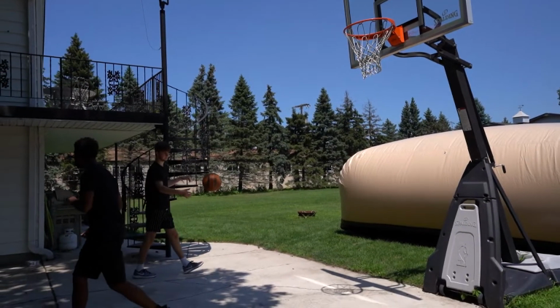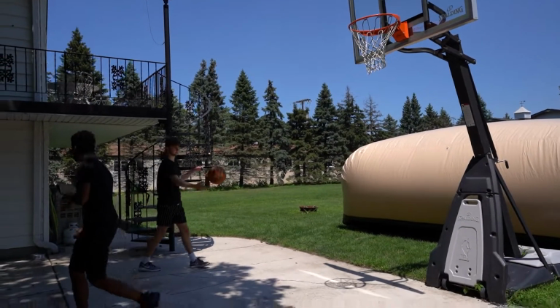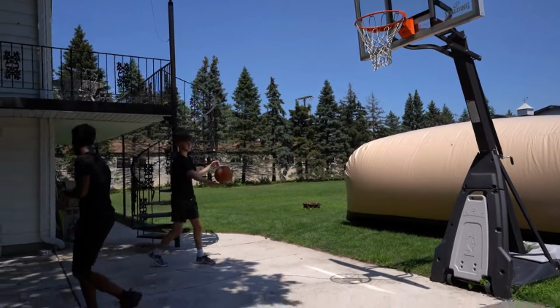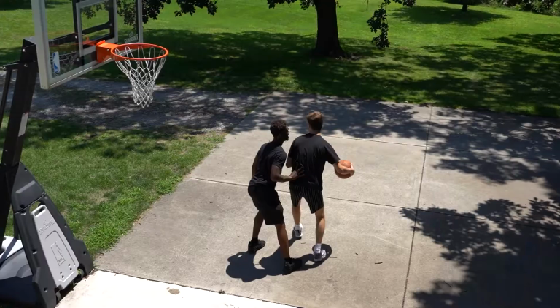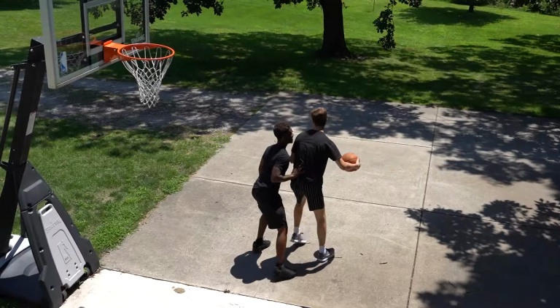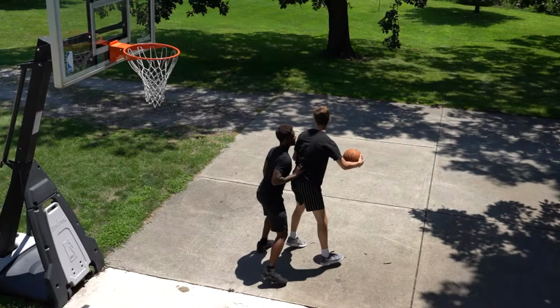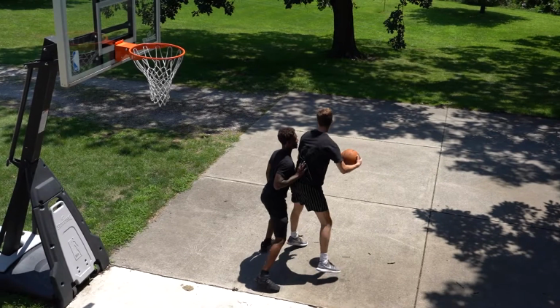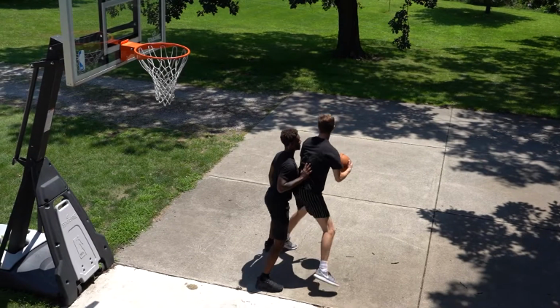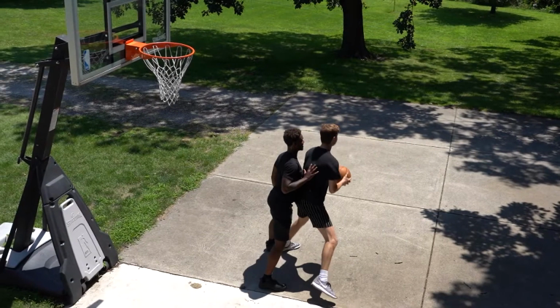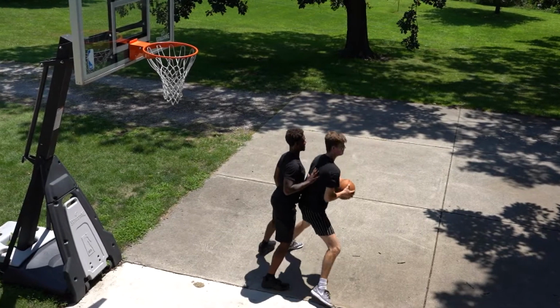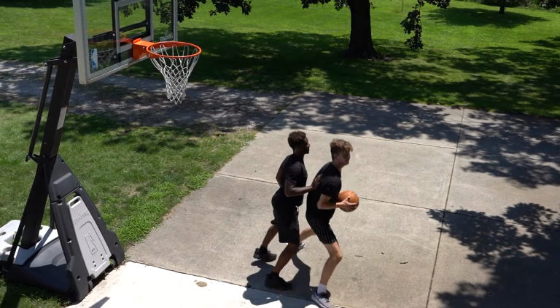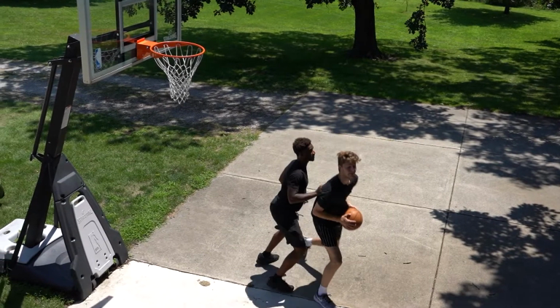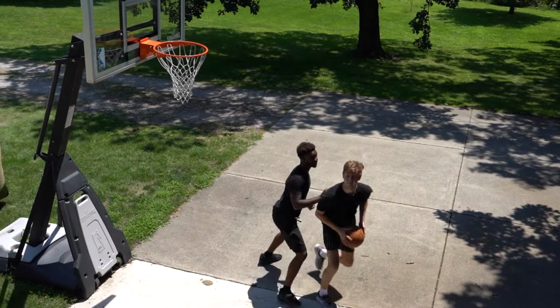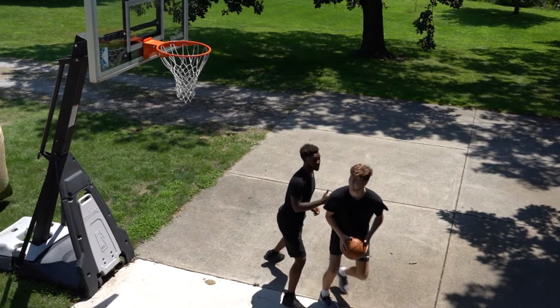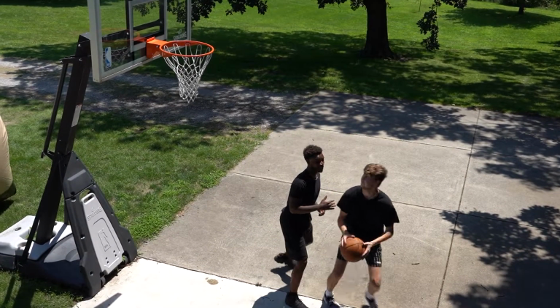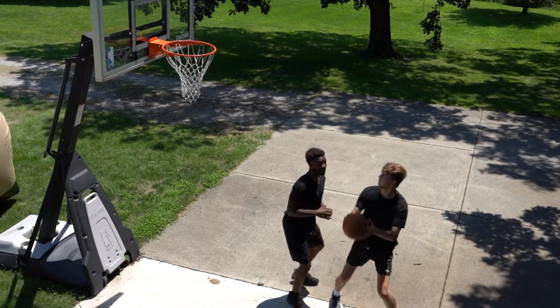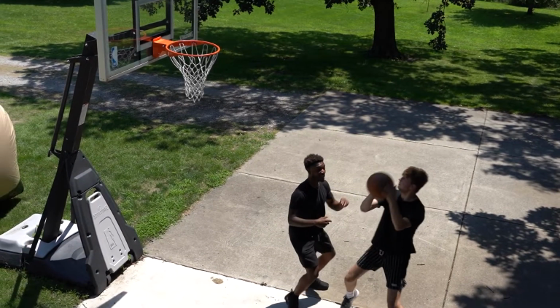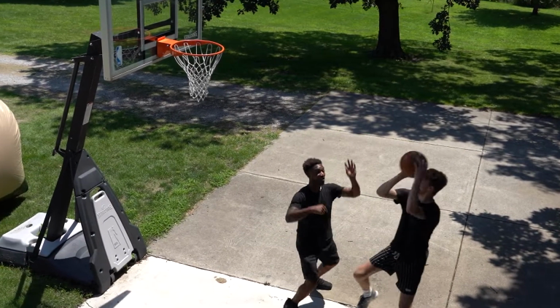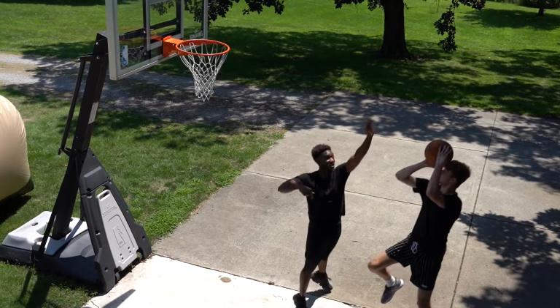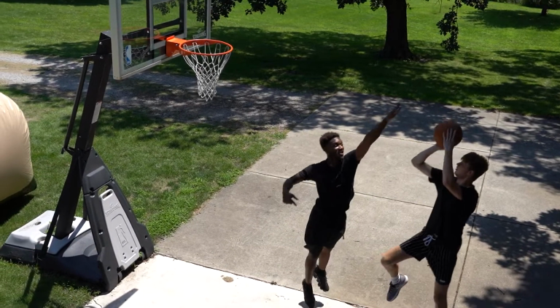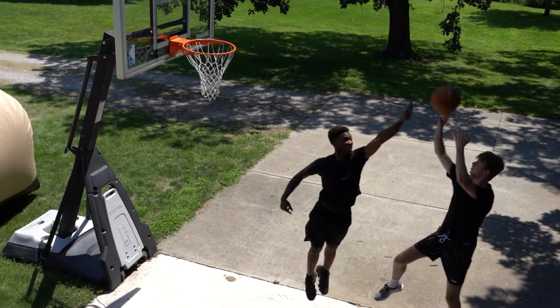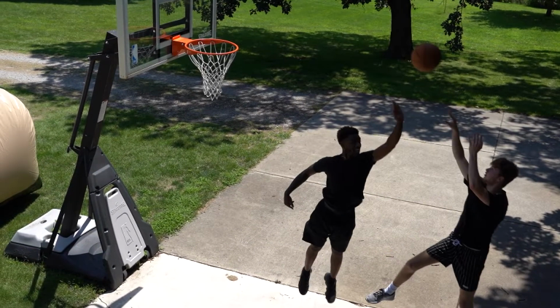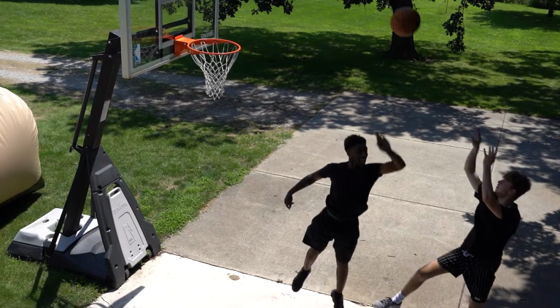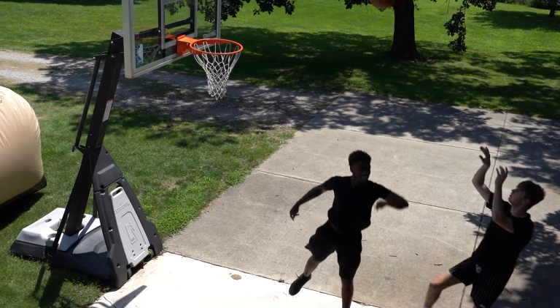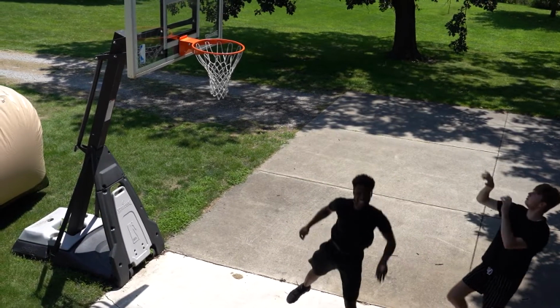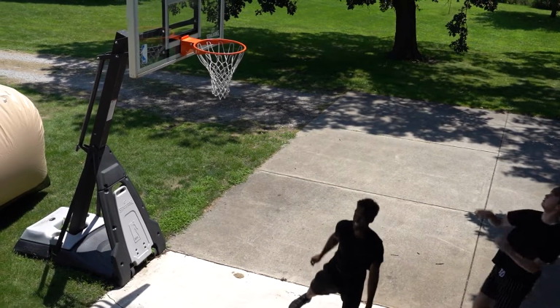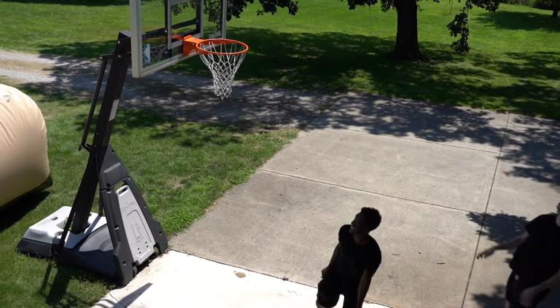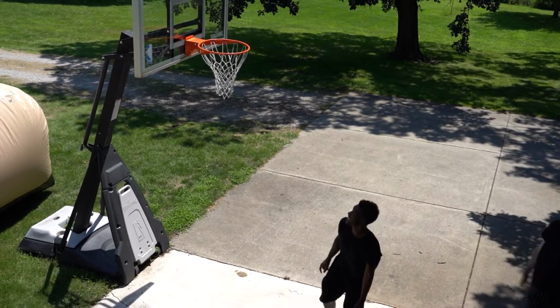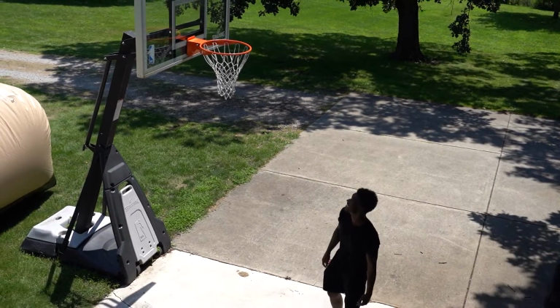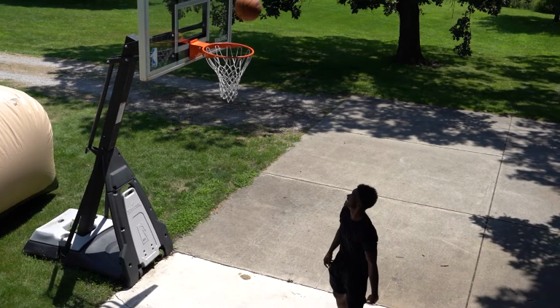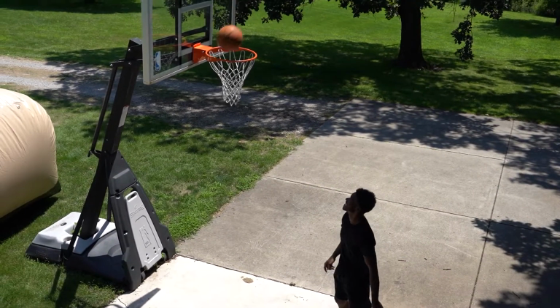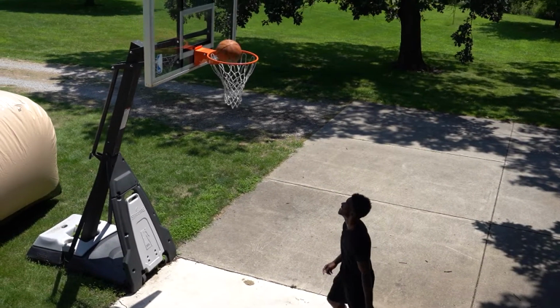Don't worry about mother nature either. Storms, snow, hail, rain — we can handle it all.